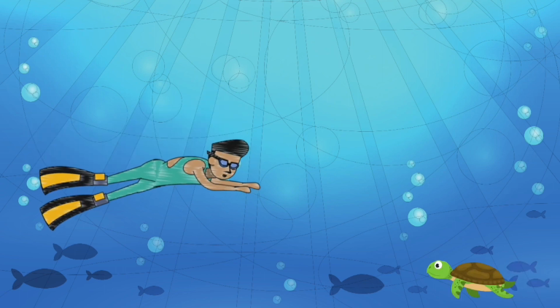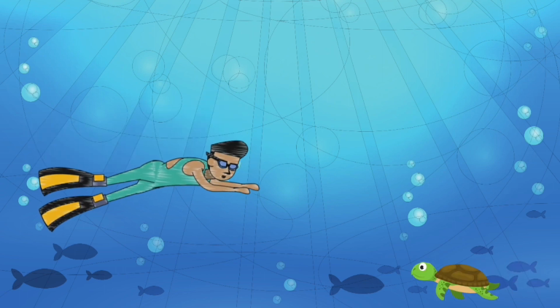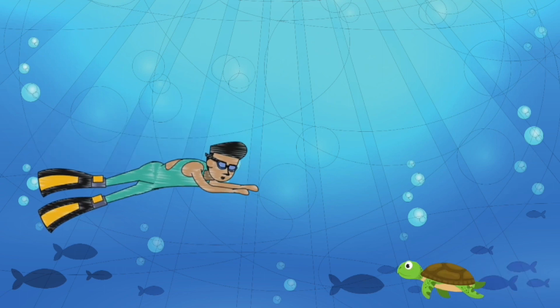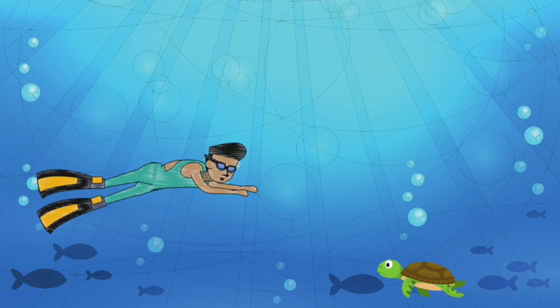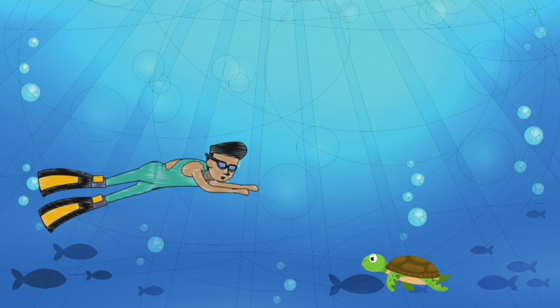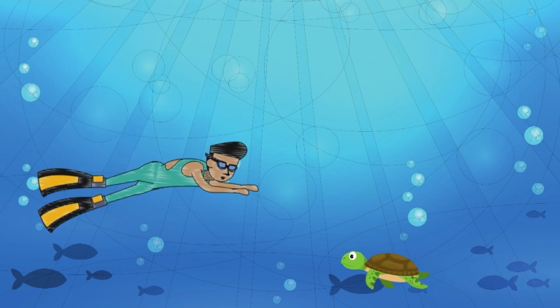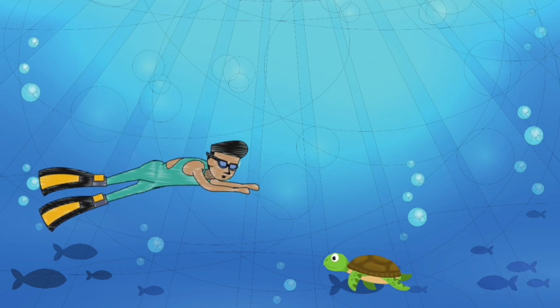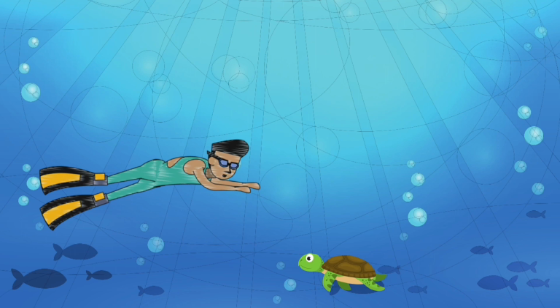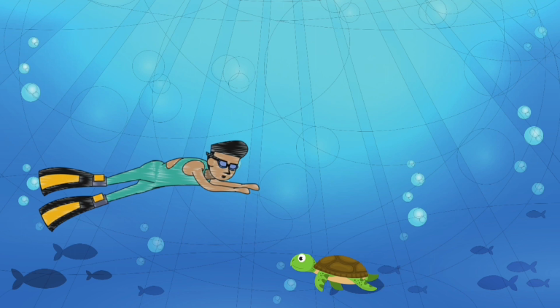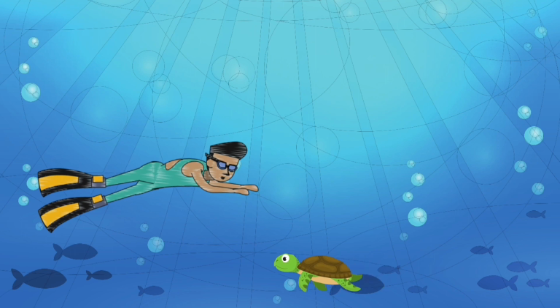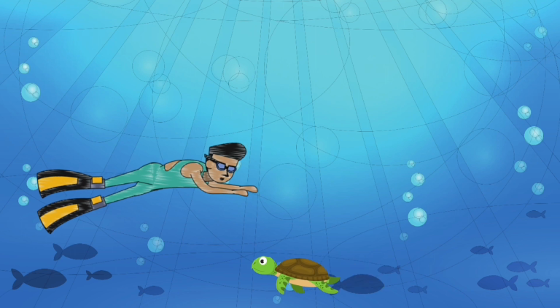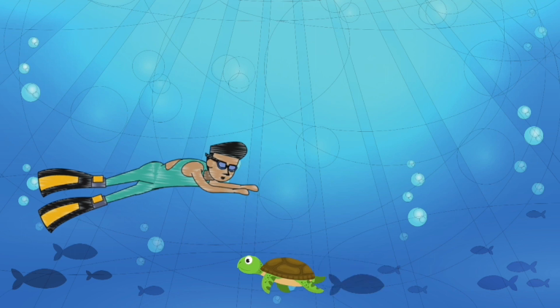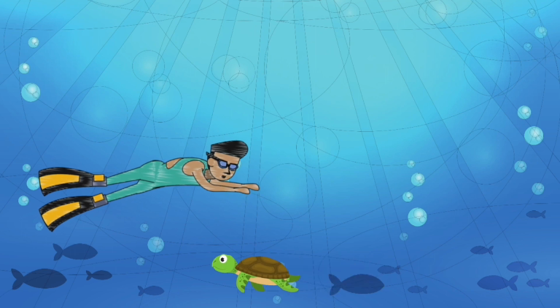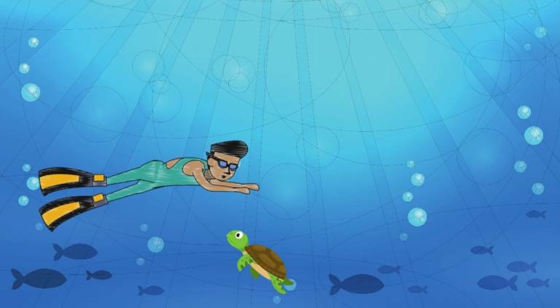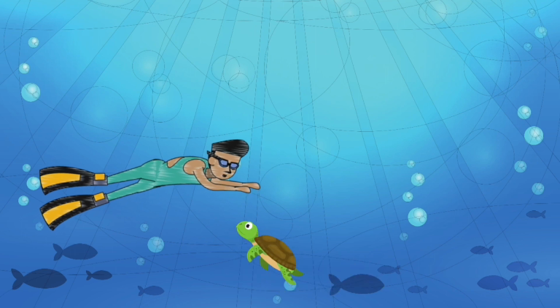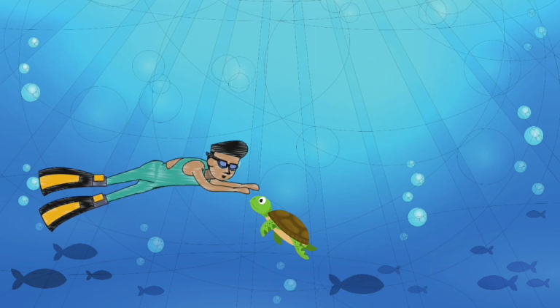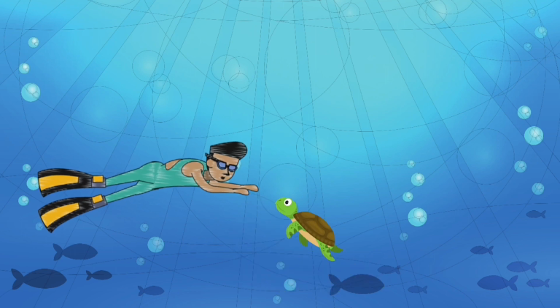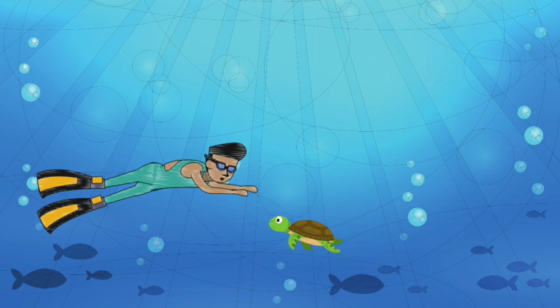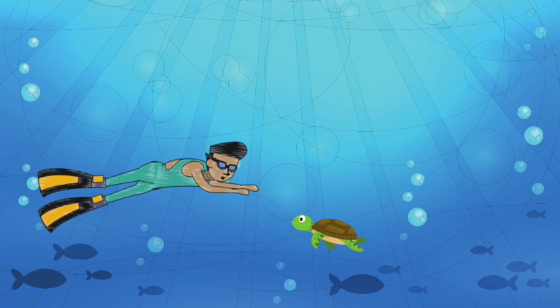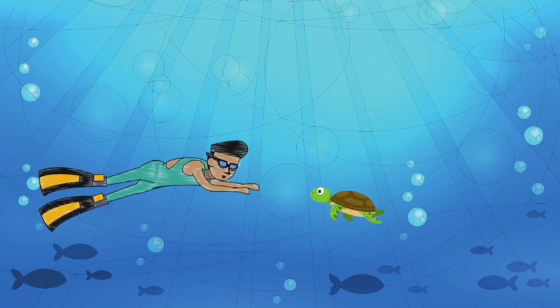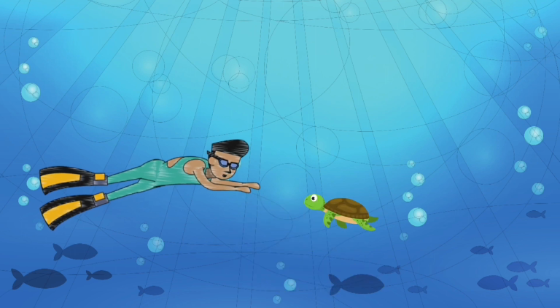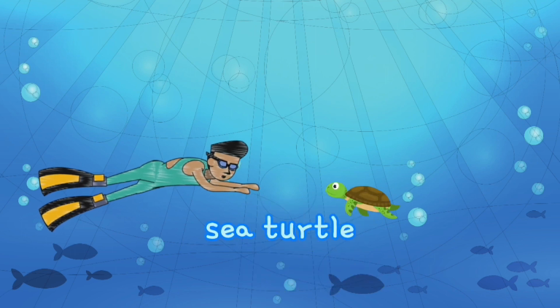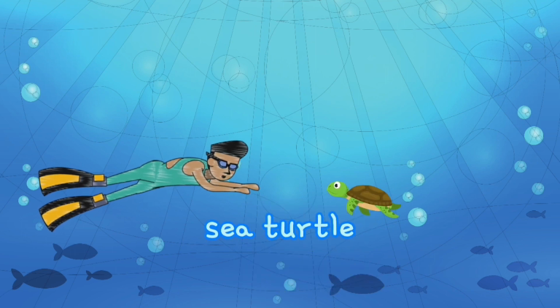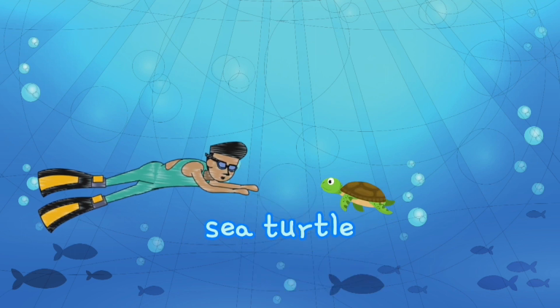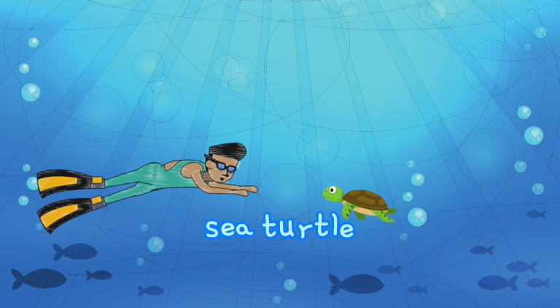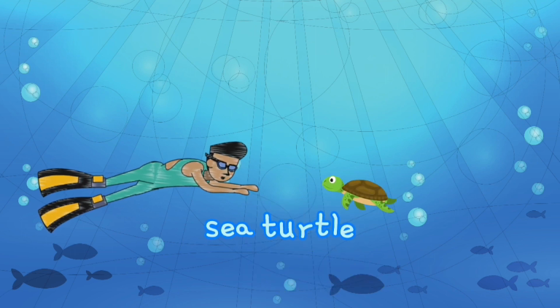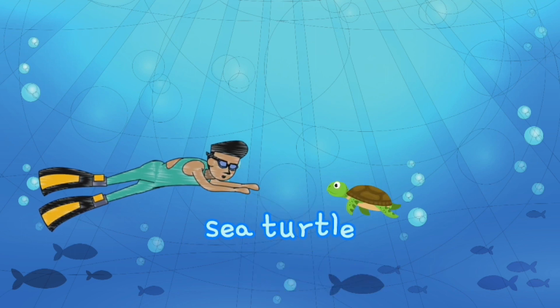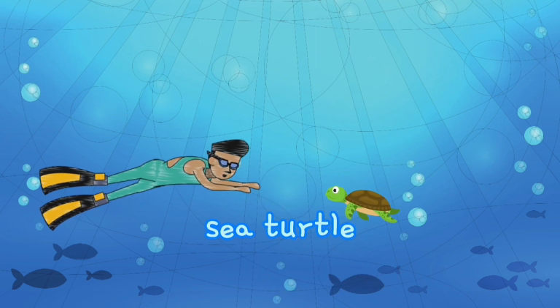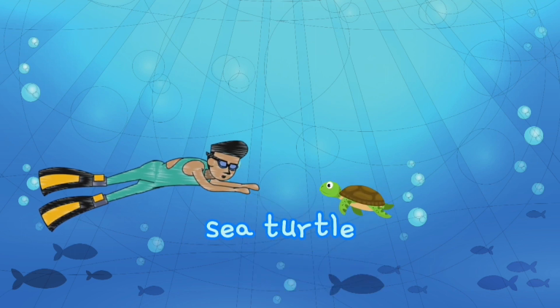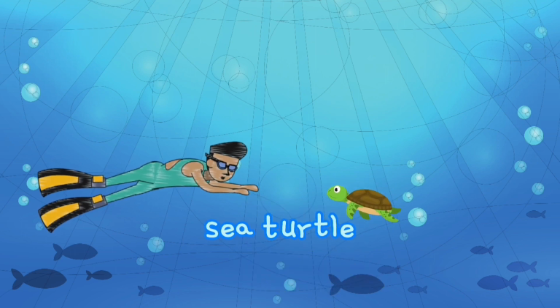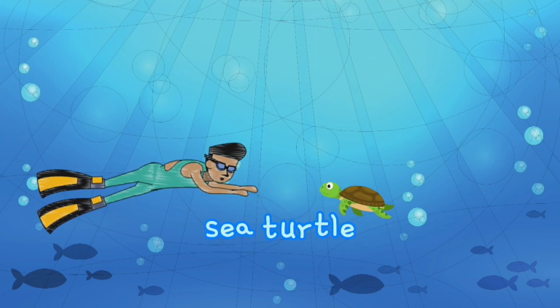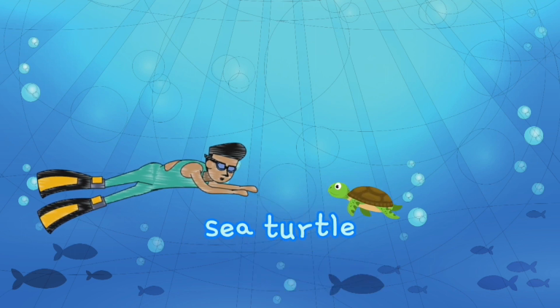Someone can swim very well in the deep blue sea. It's the sea turtle.